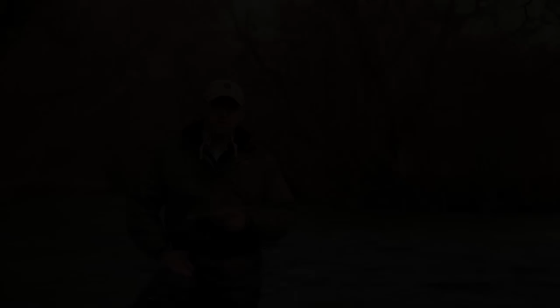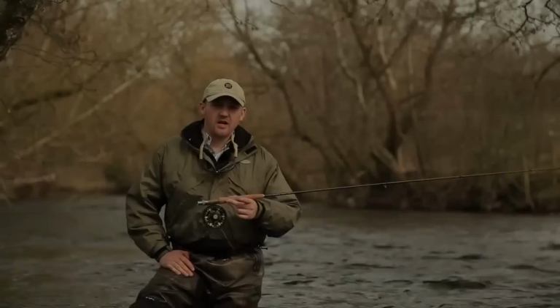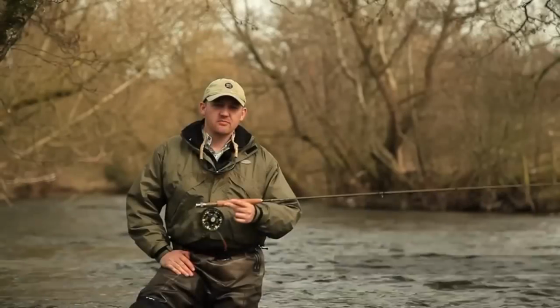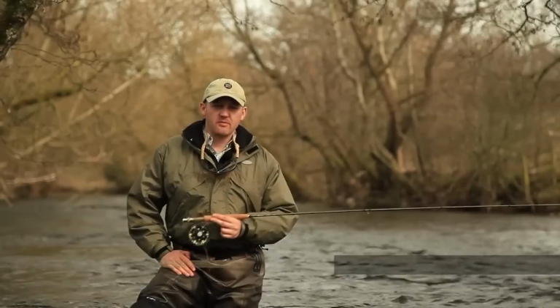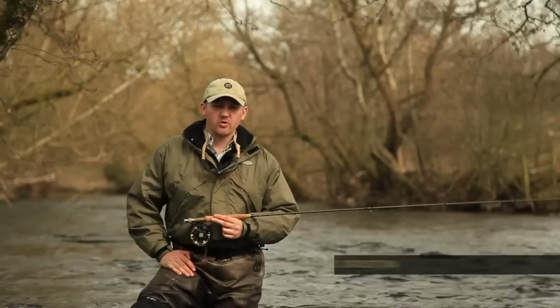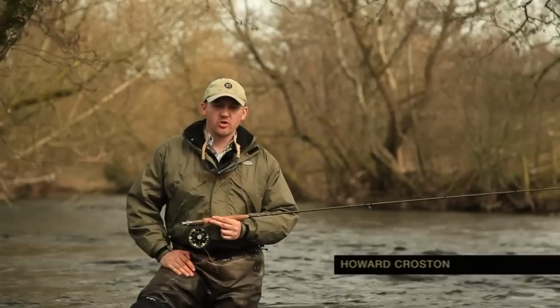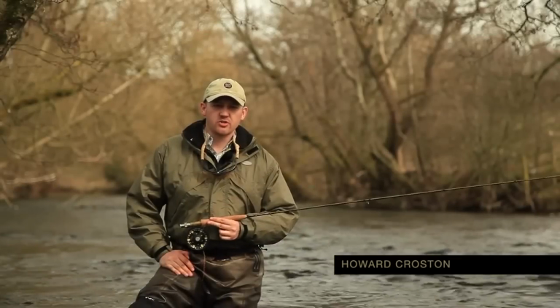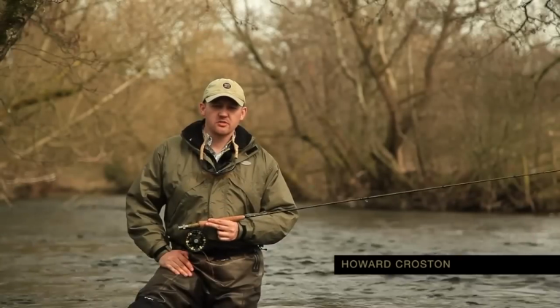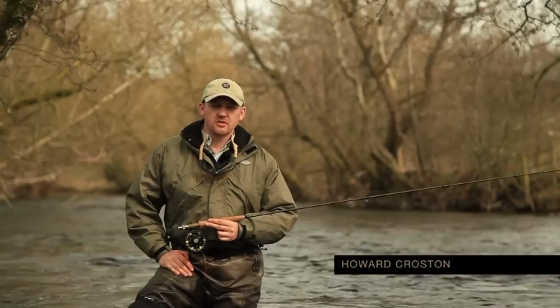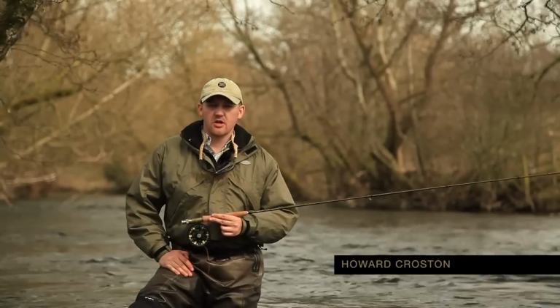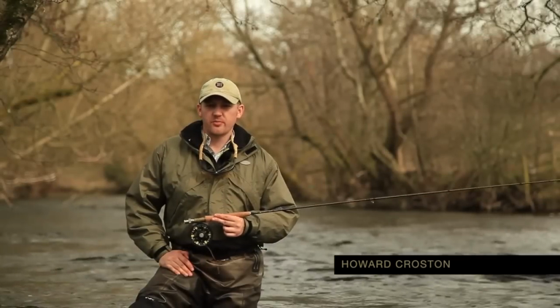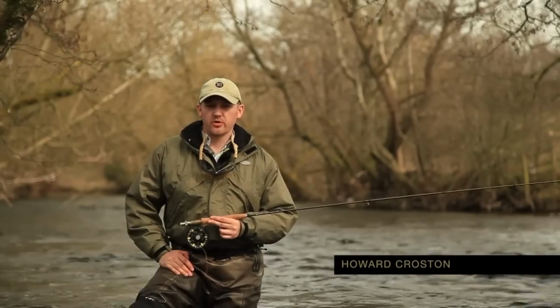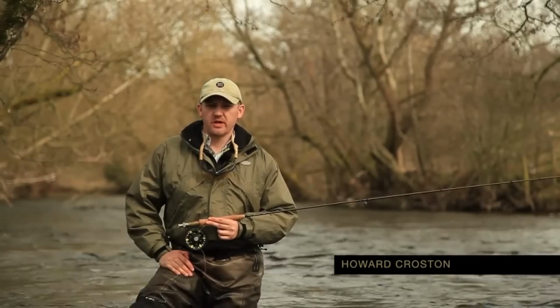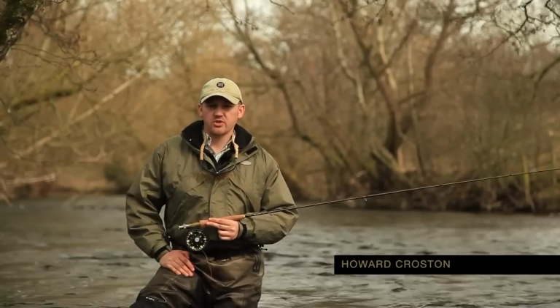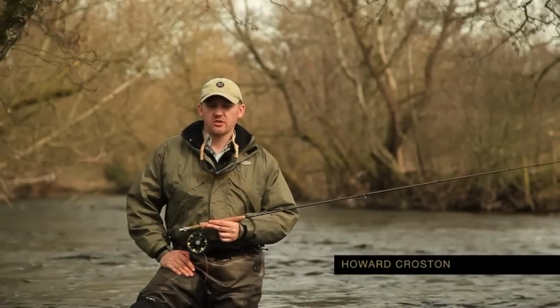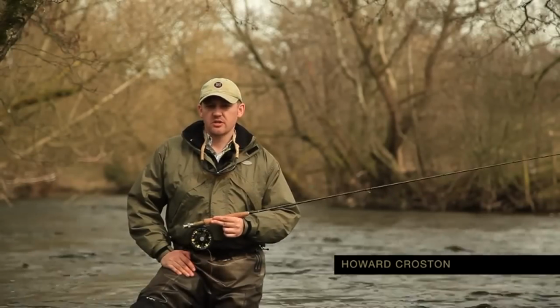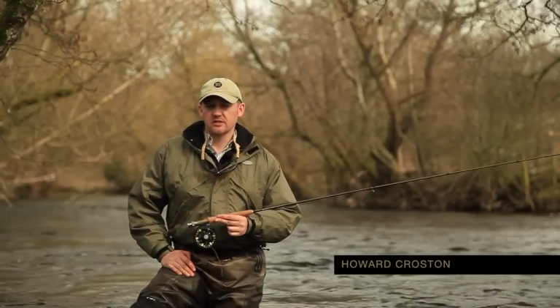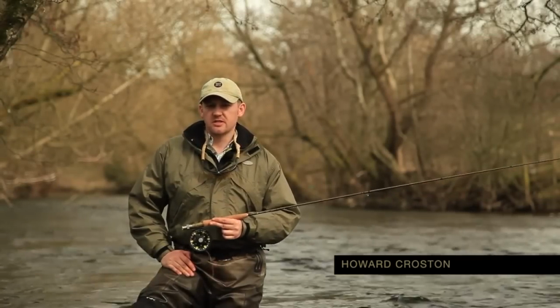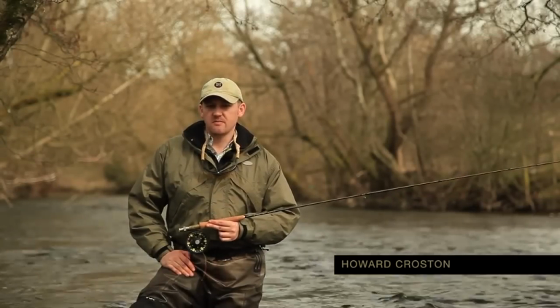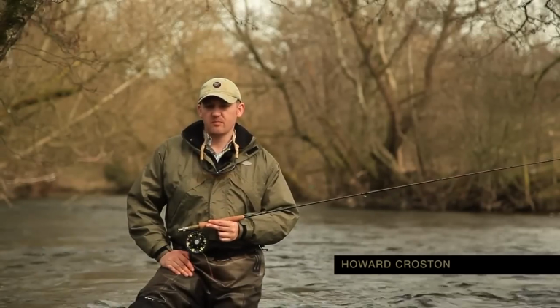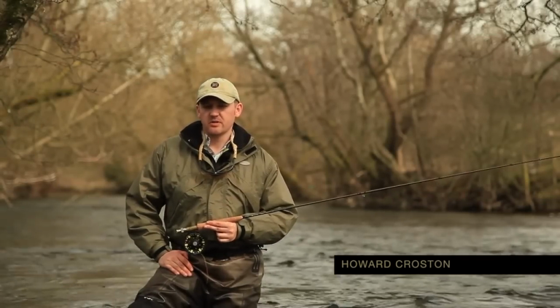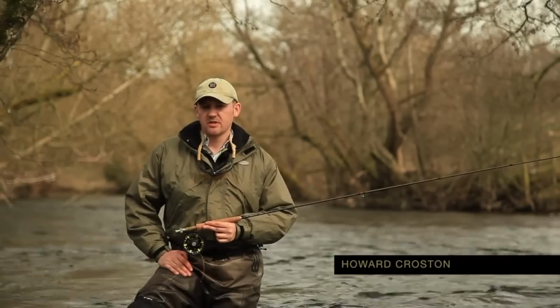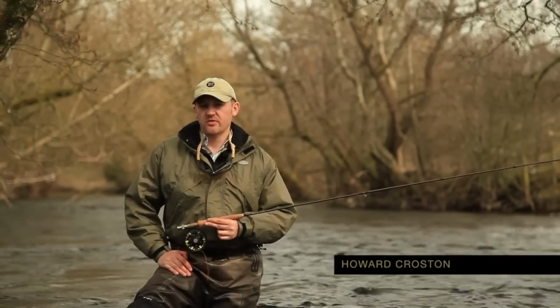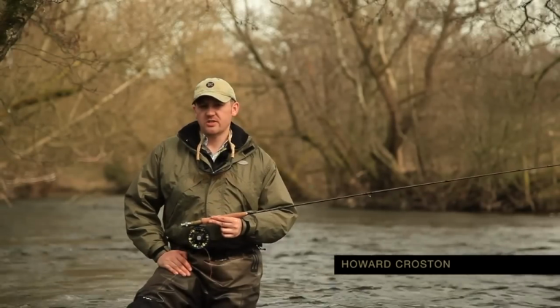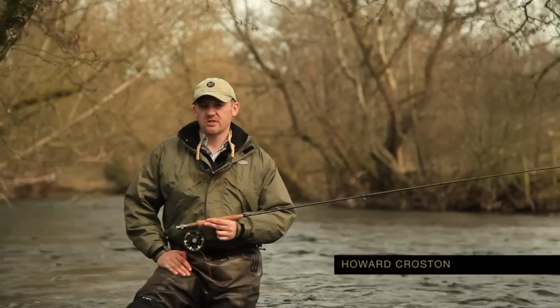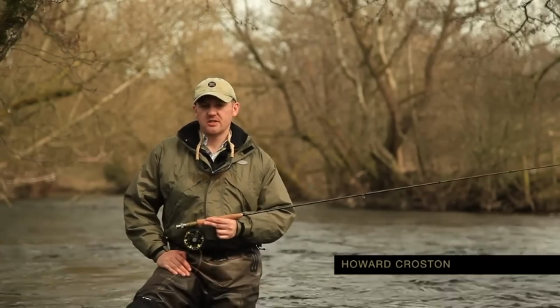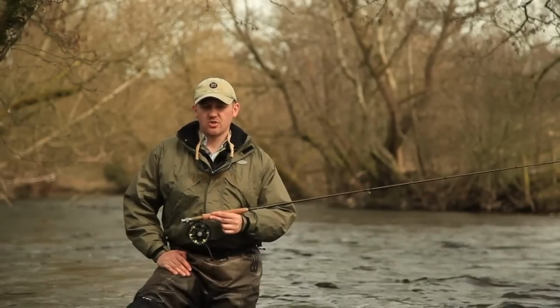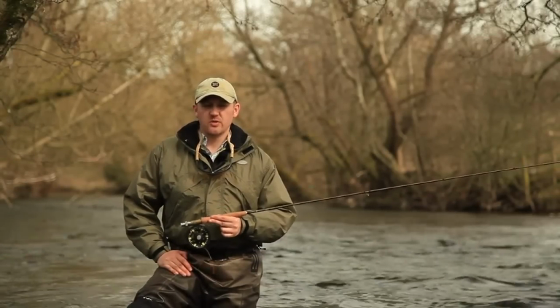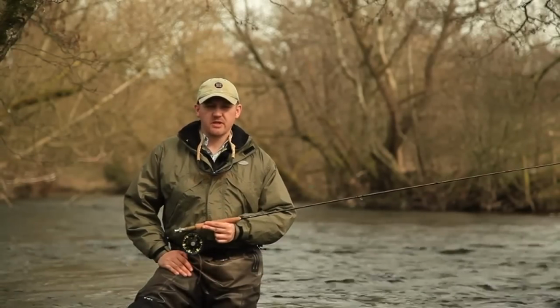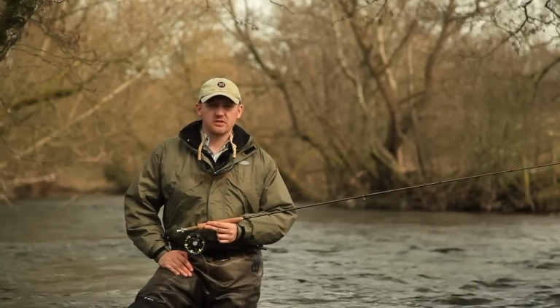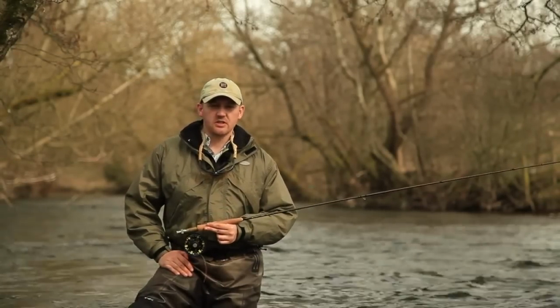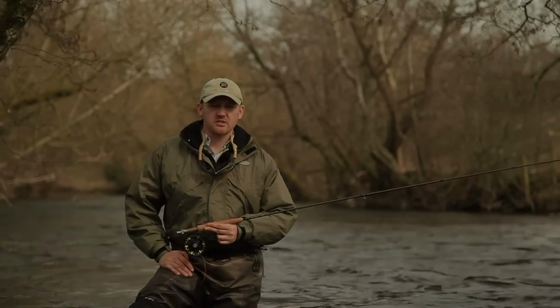Hi, I'm Herd Croston, the Herdy product manager and England team member, and this is Two Minute Masterclass.